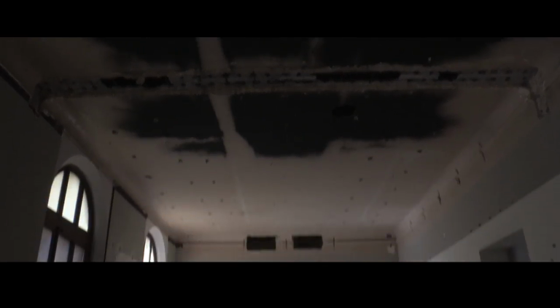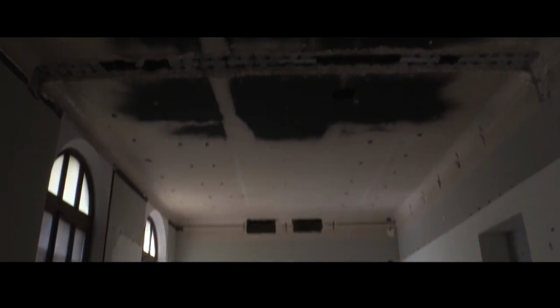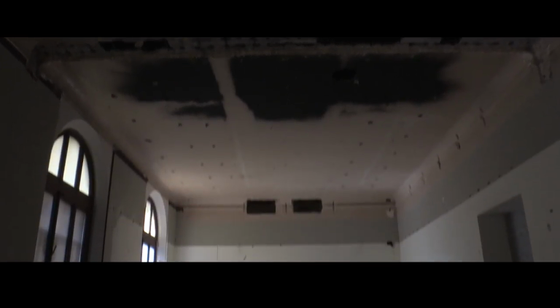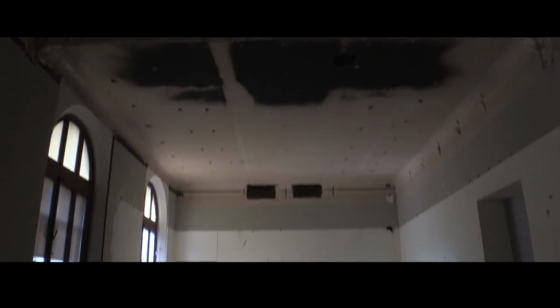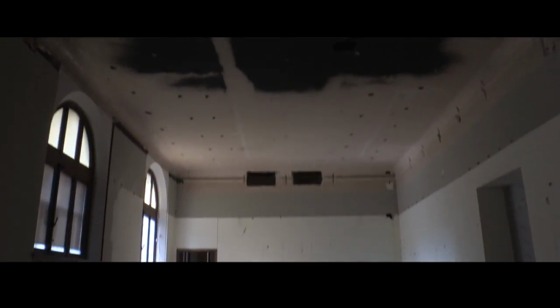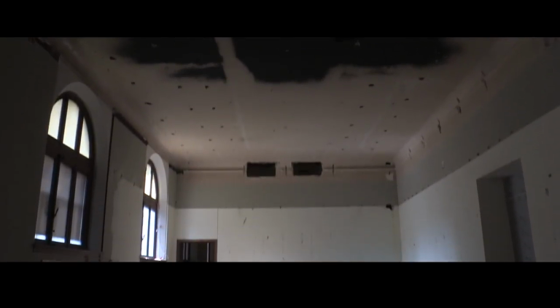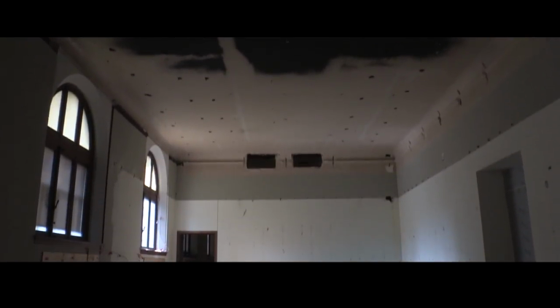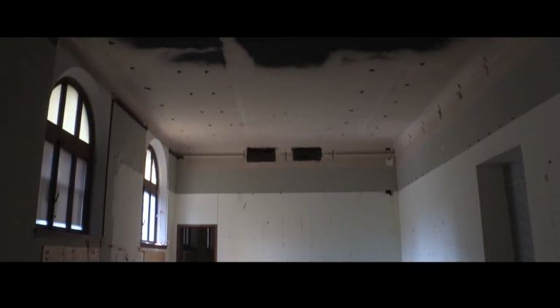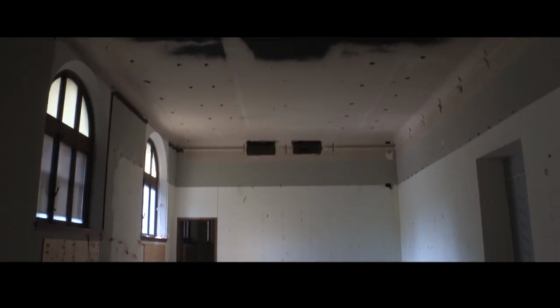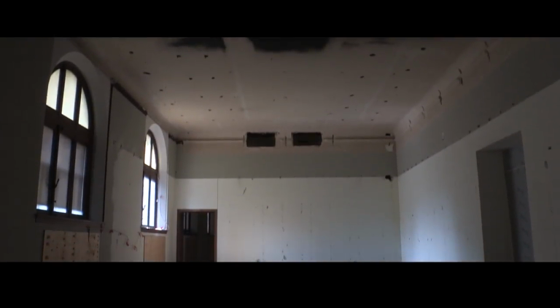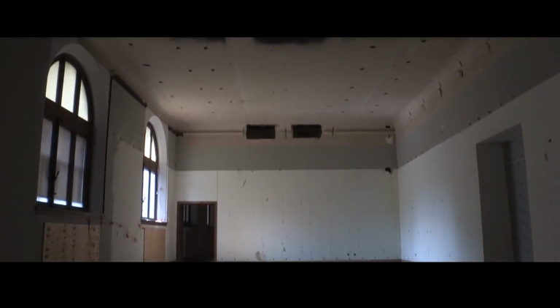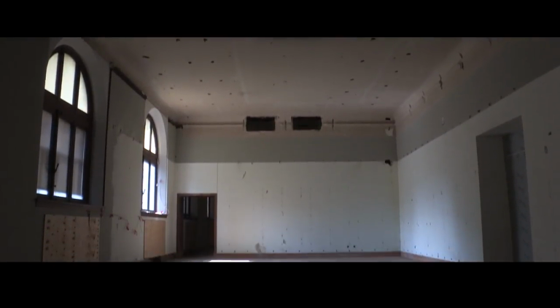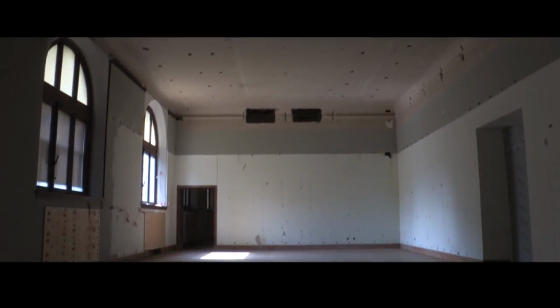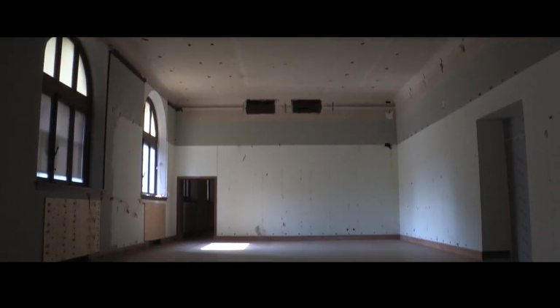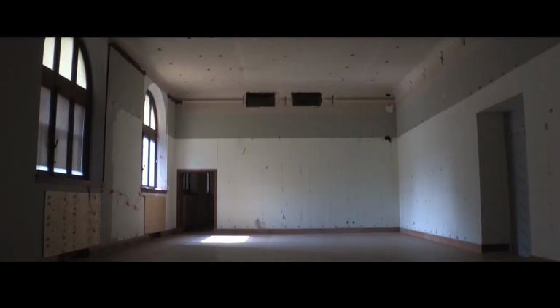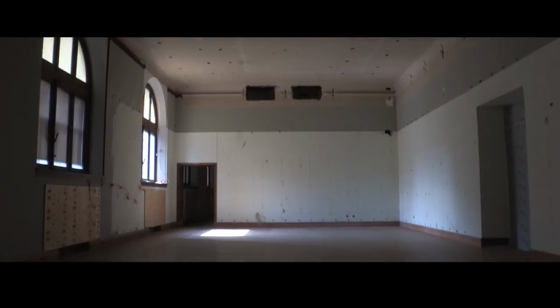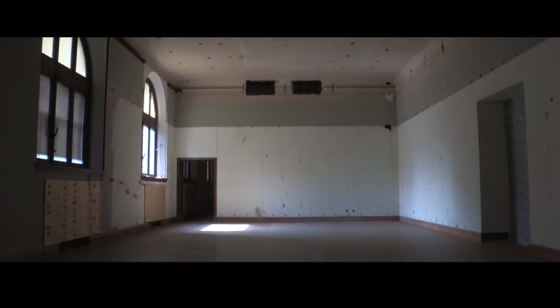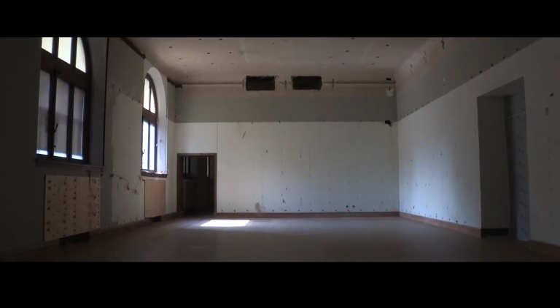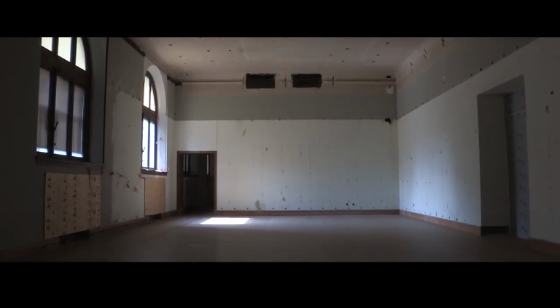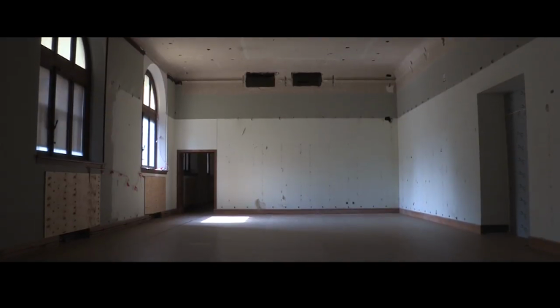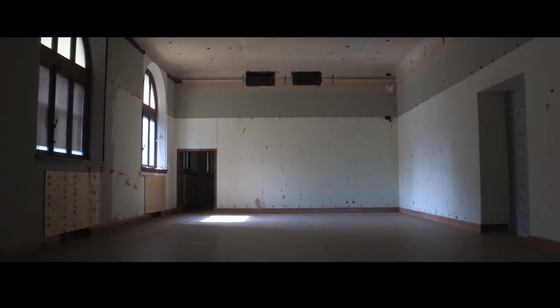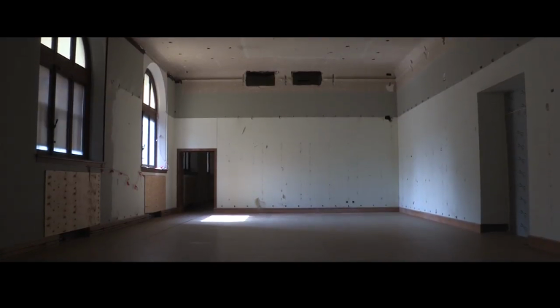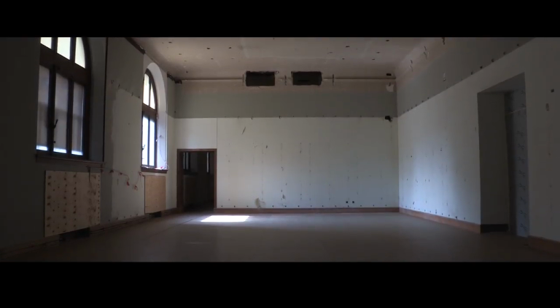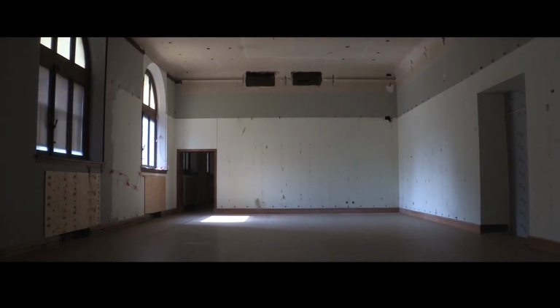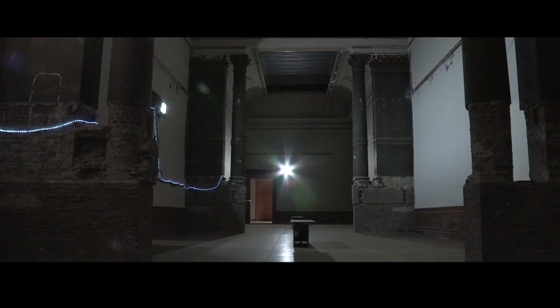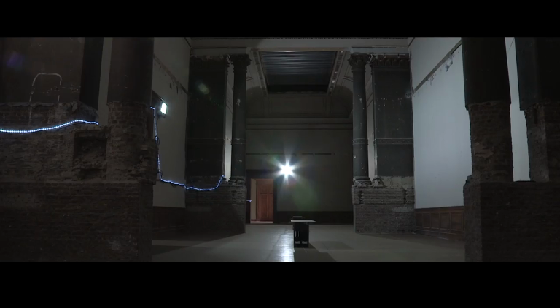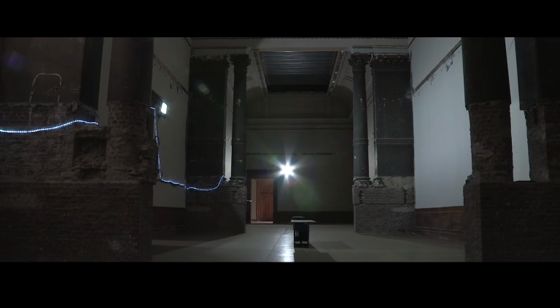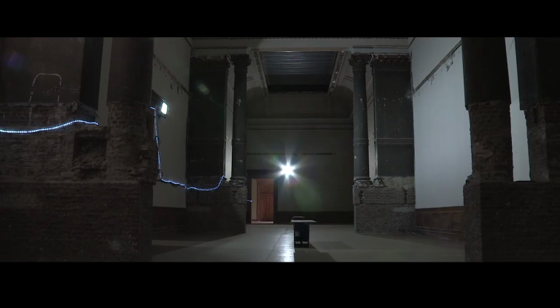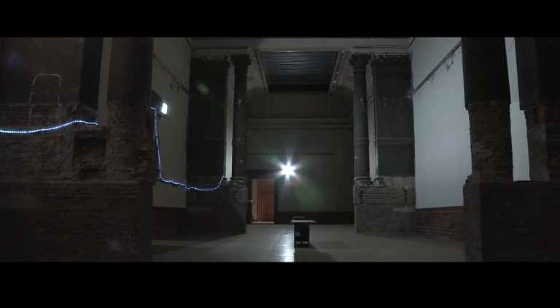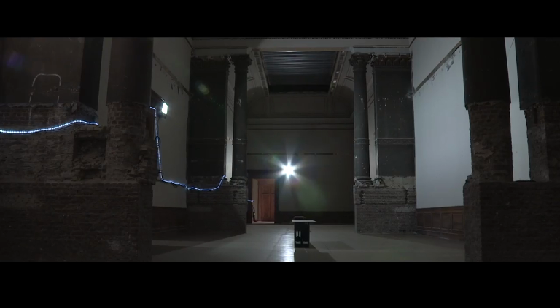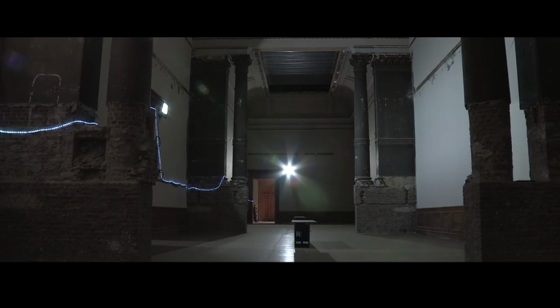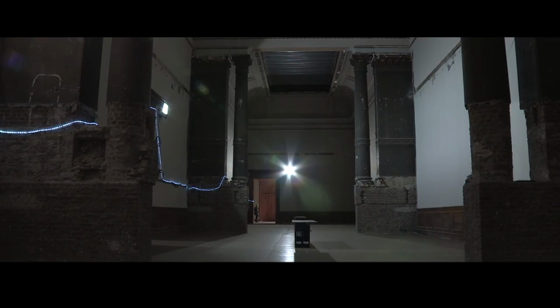It's always fun to see what a place looks like before and after. We all love to do home renovations, and this is Antwerp's home for the finest art in the world.